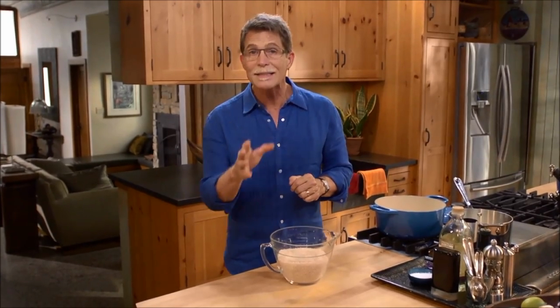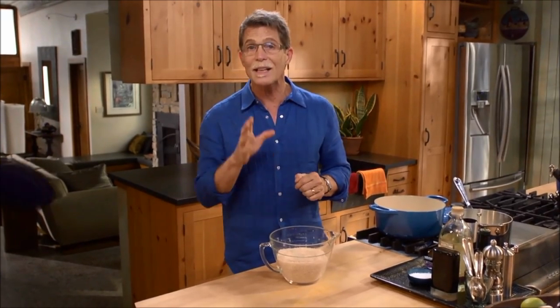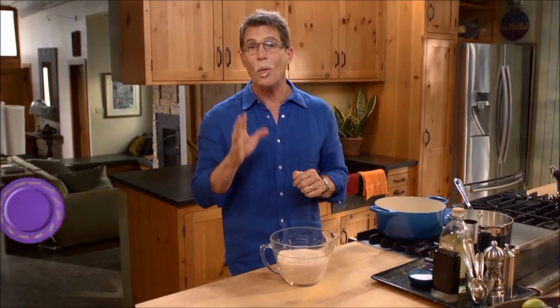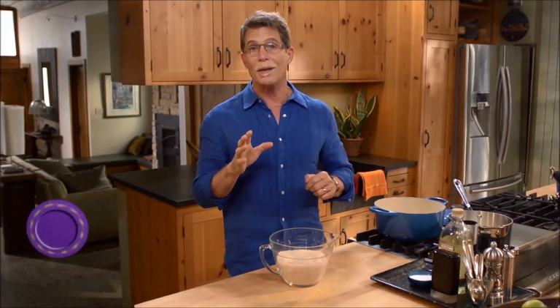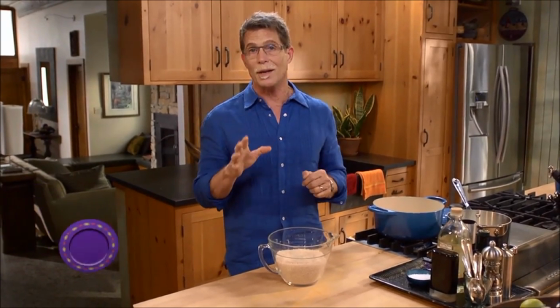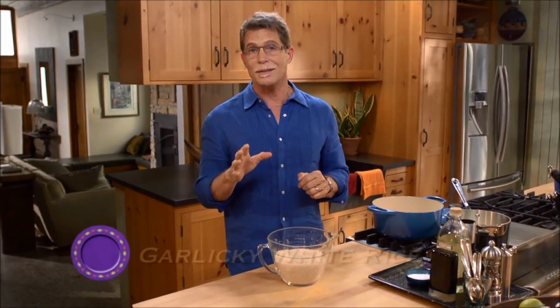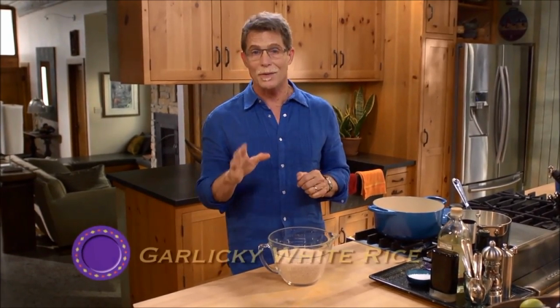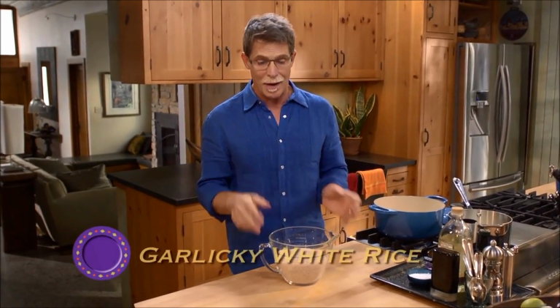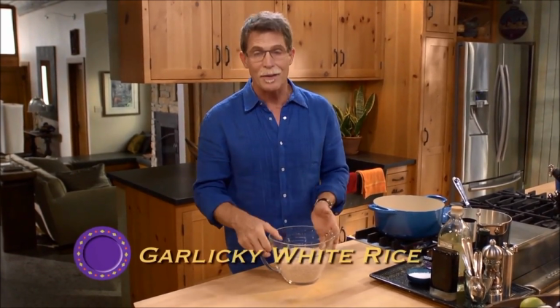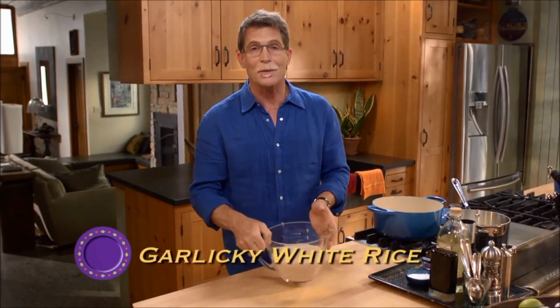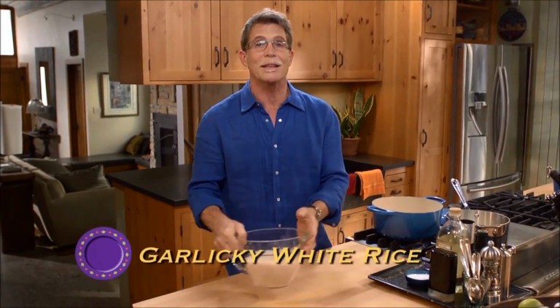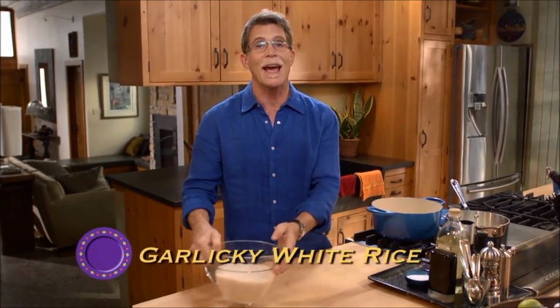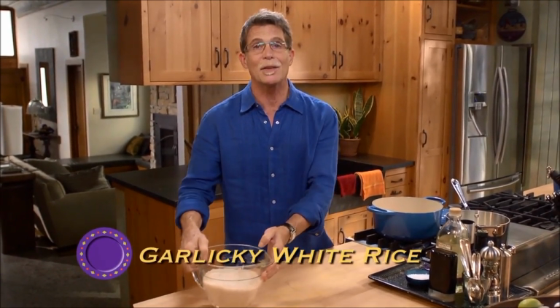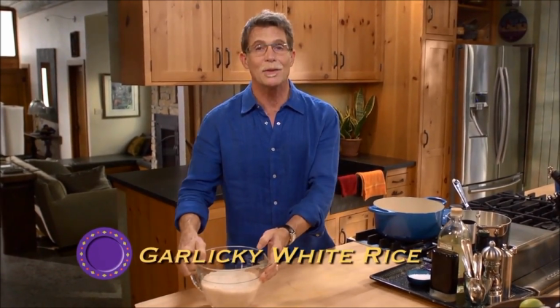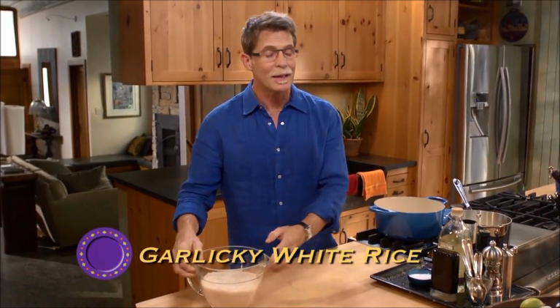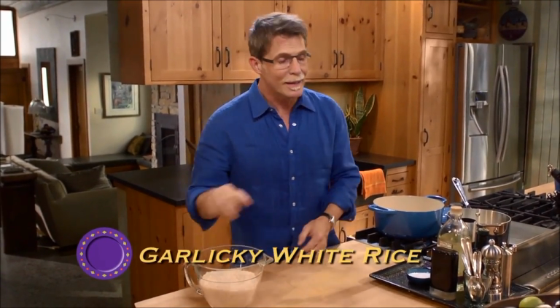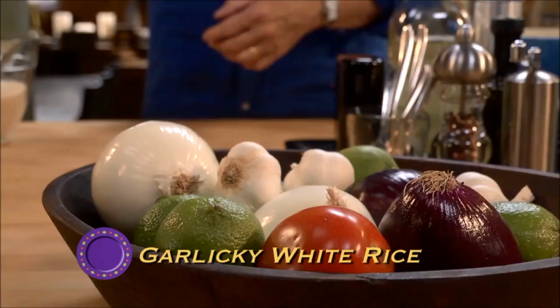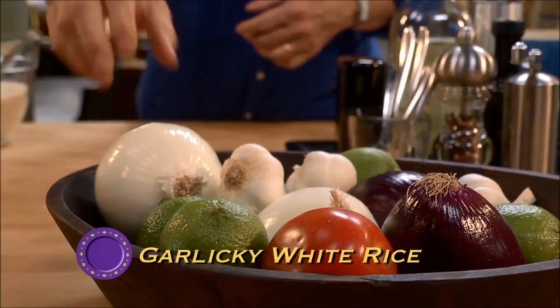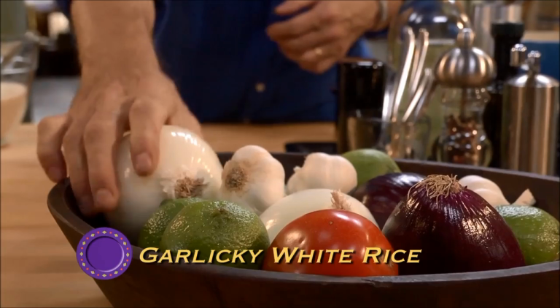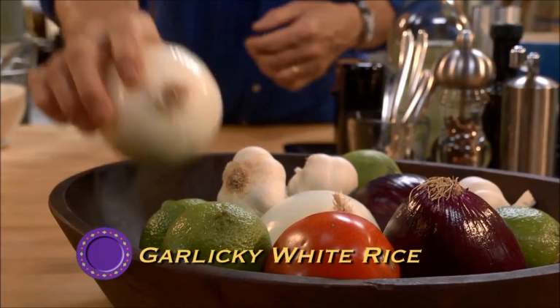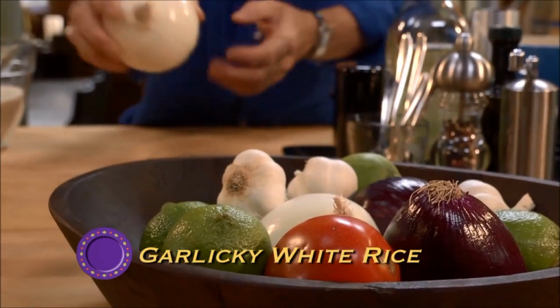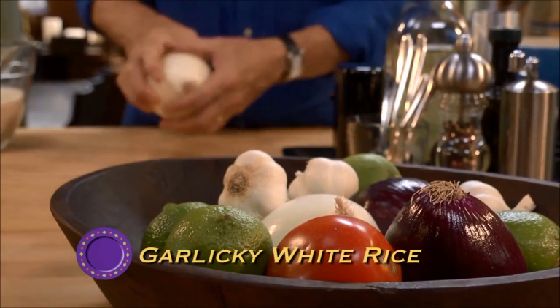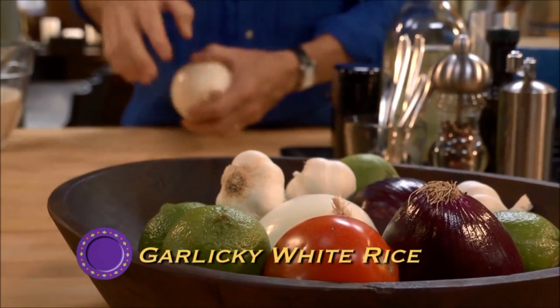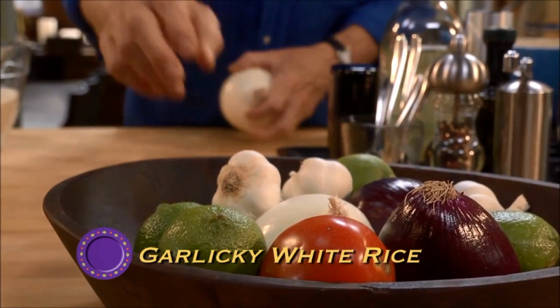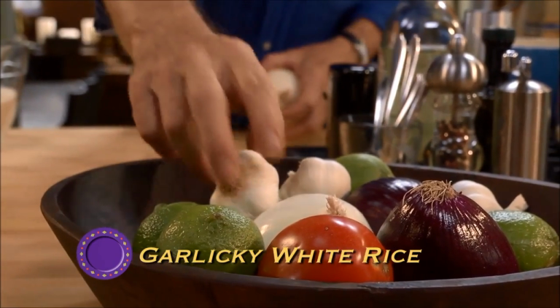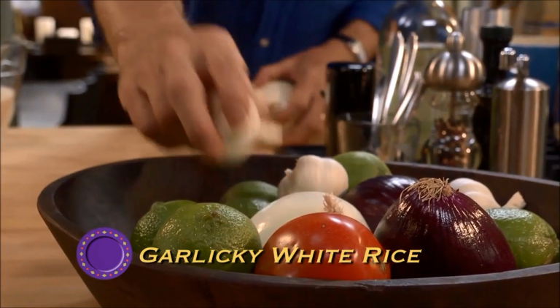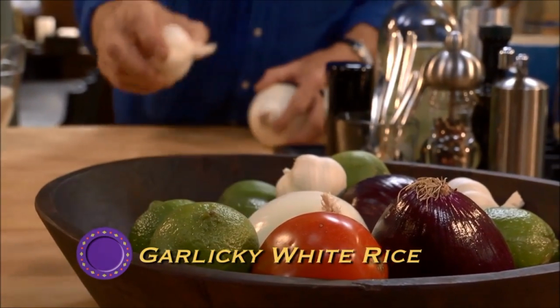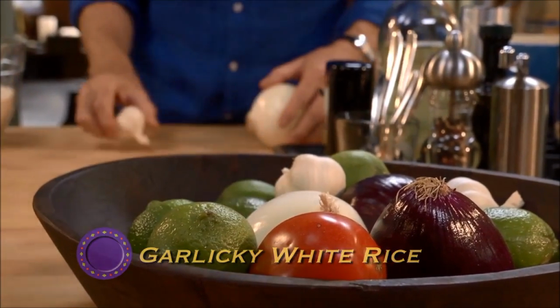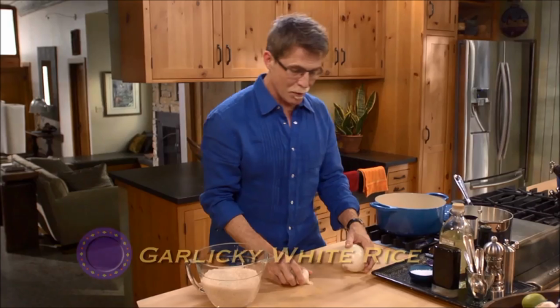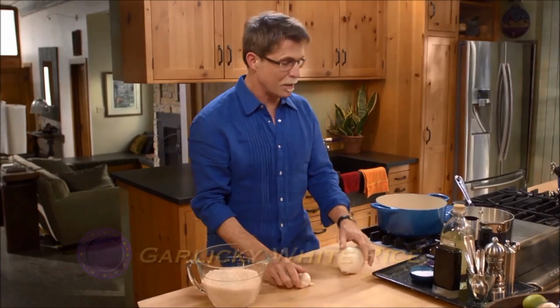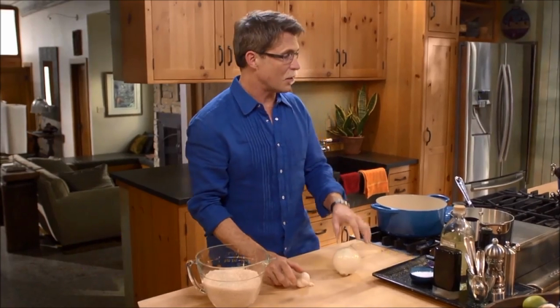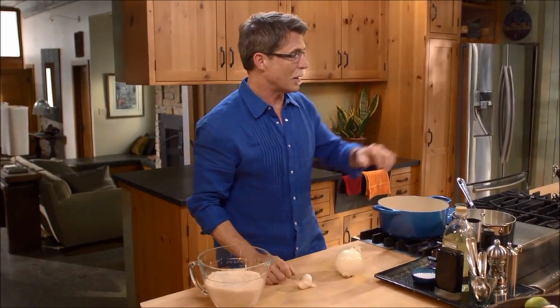Mexican white rice for a crowd. The first thing I have to do is chop up a large onion and six cloves of garlic.